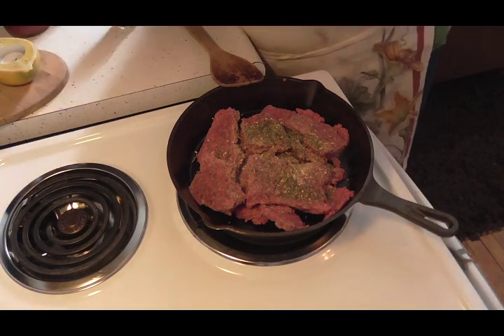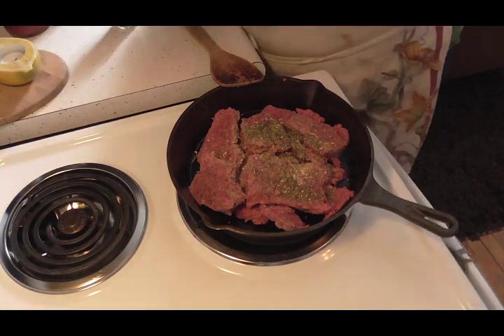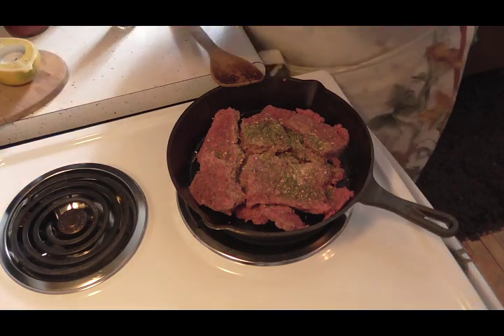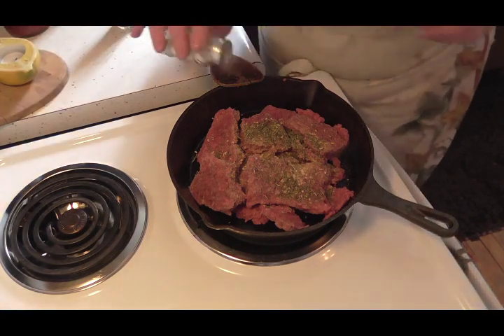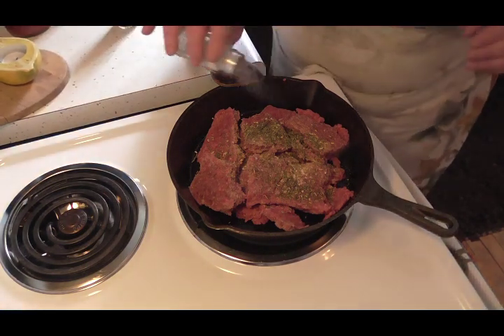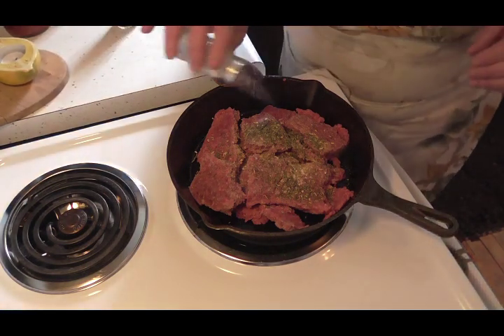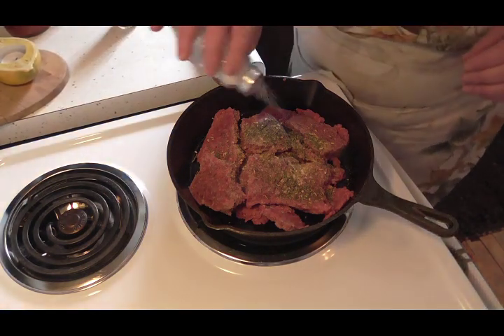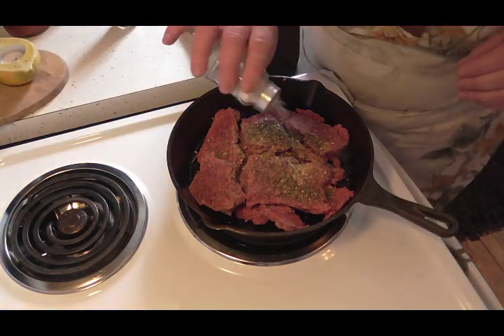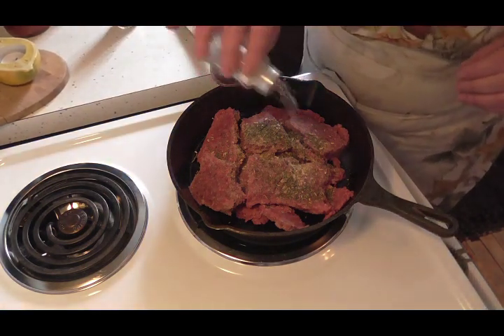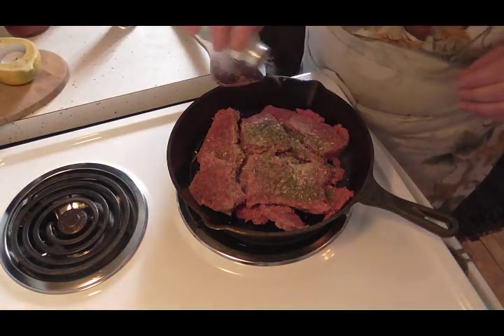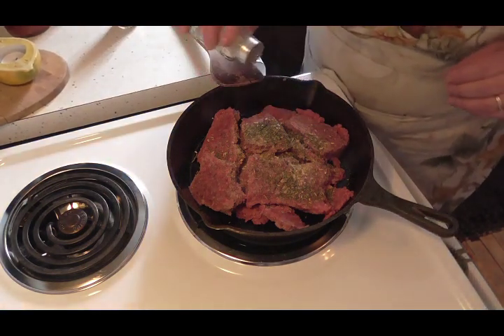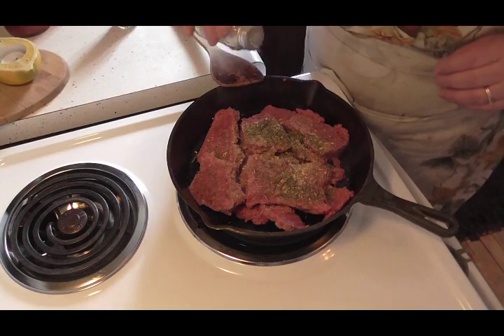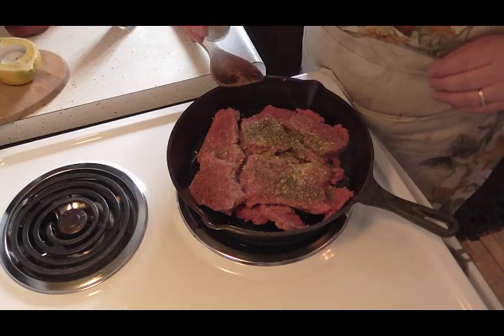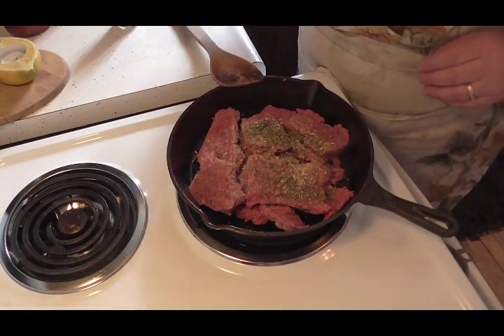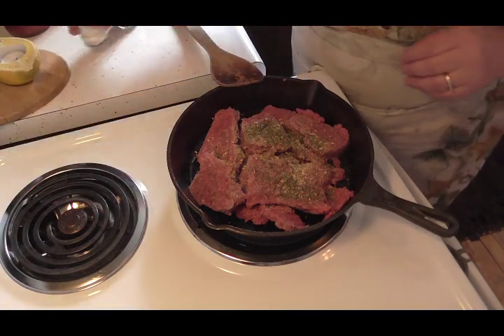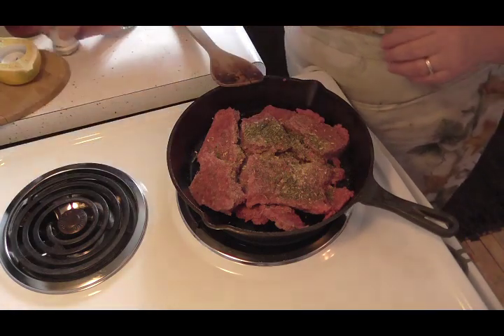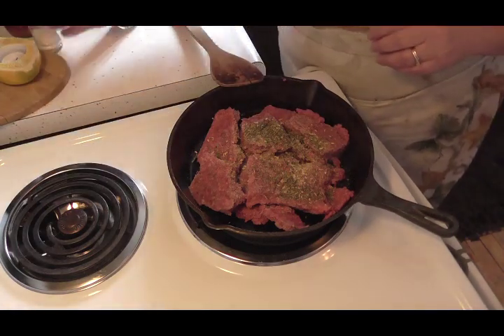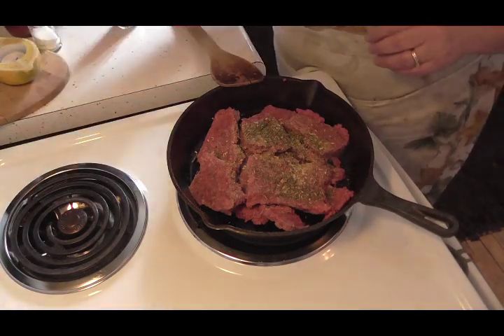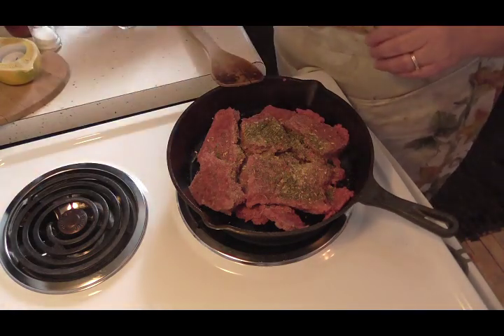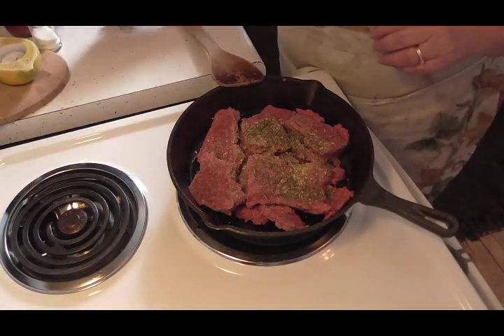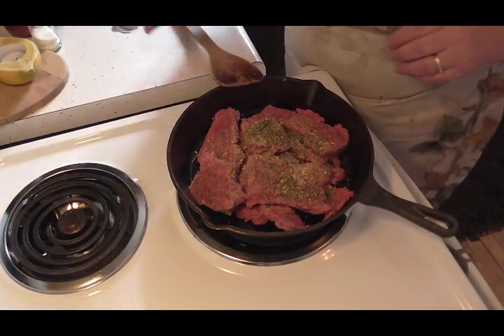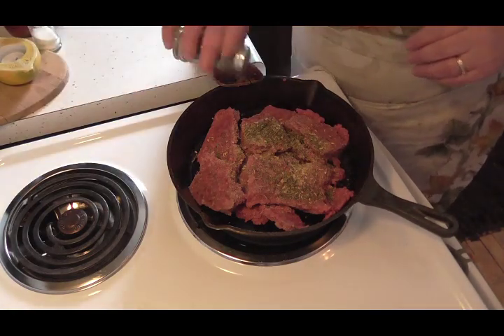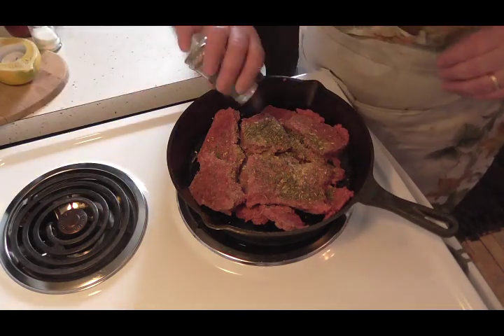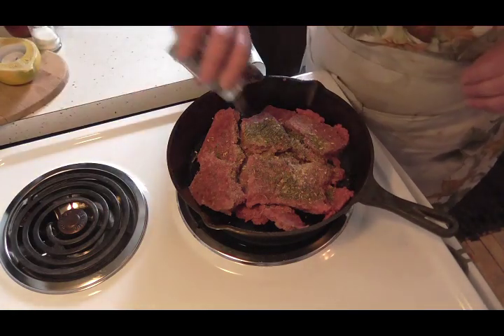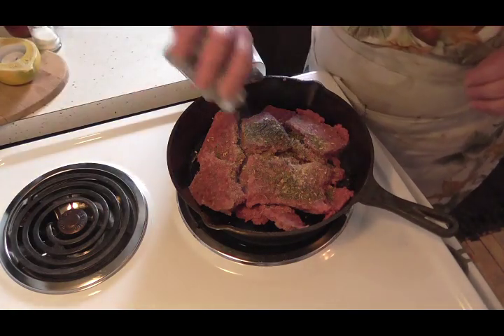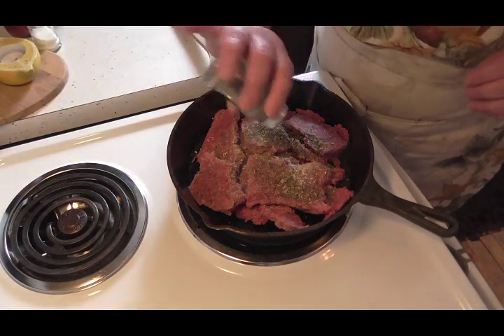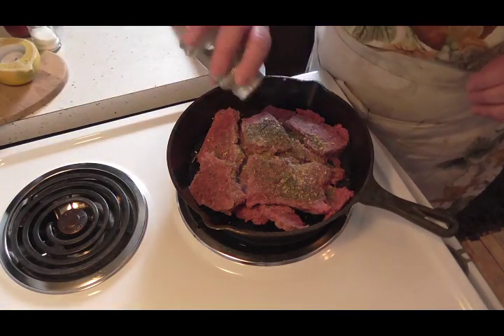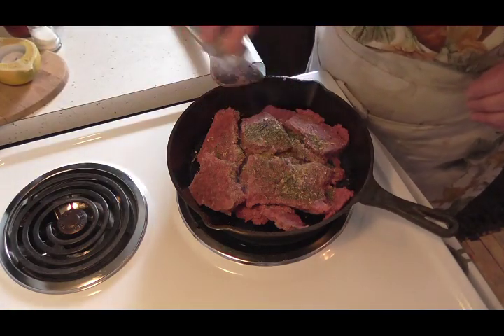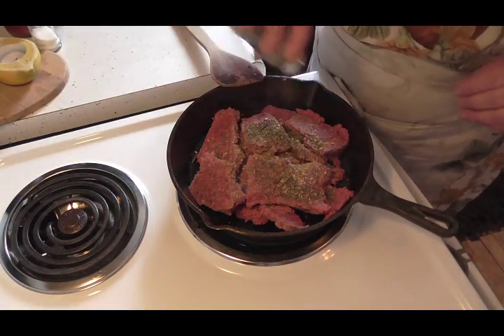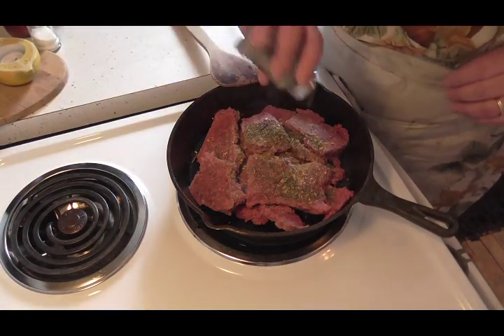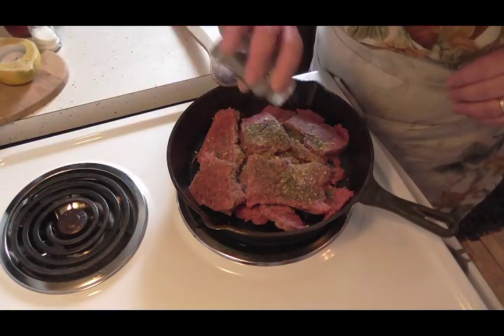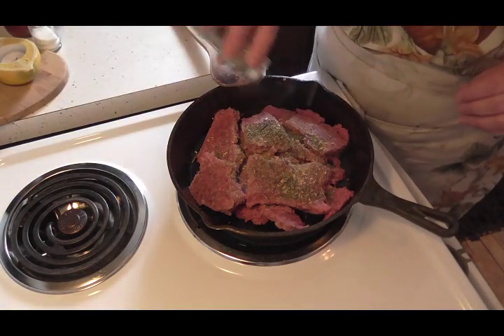I'm going to give it a little bit of salt and of course a little bit of pepper.